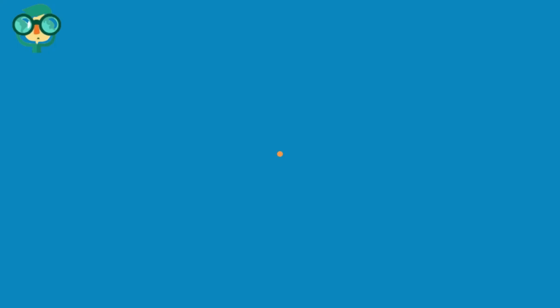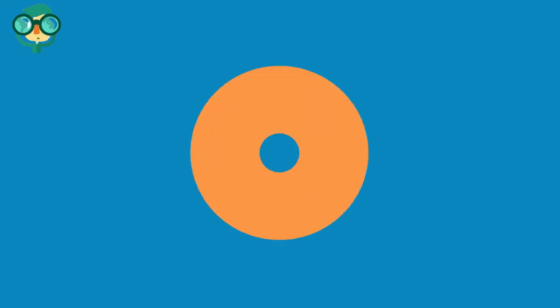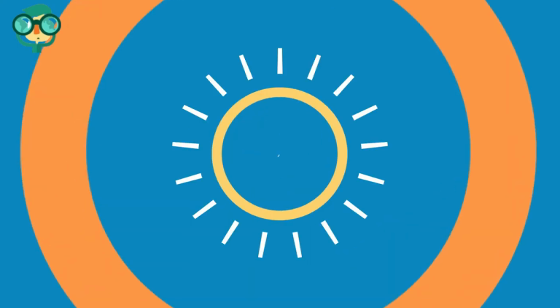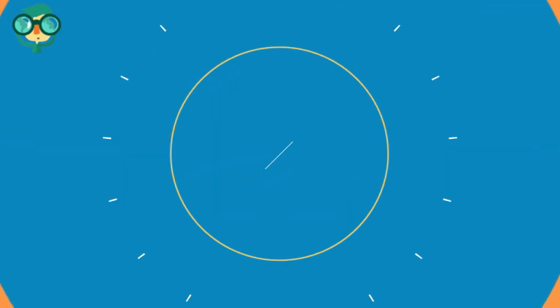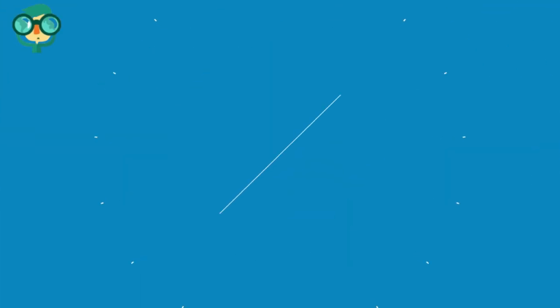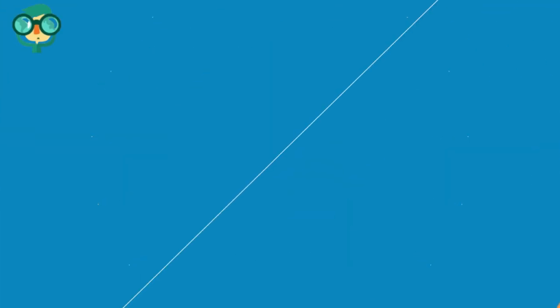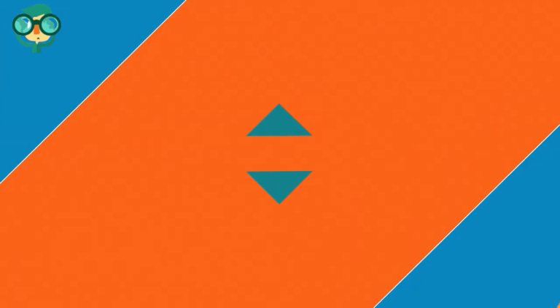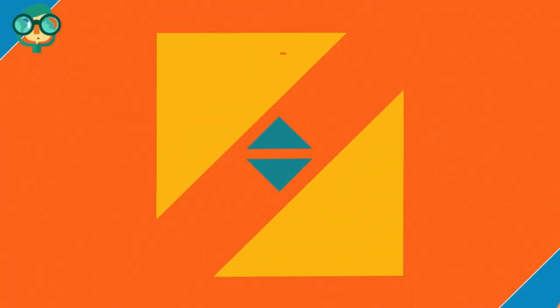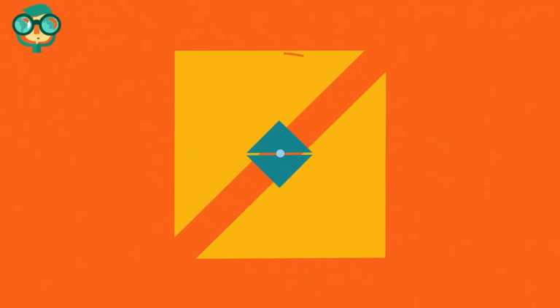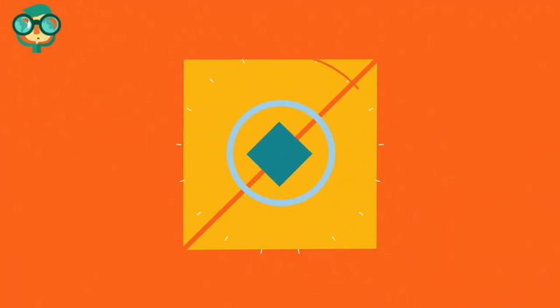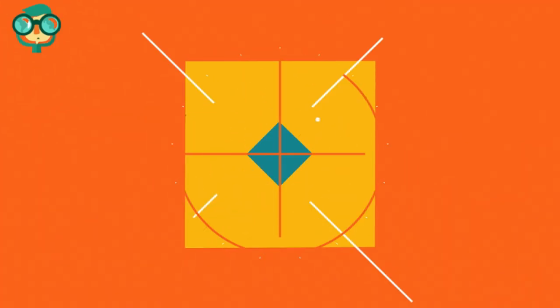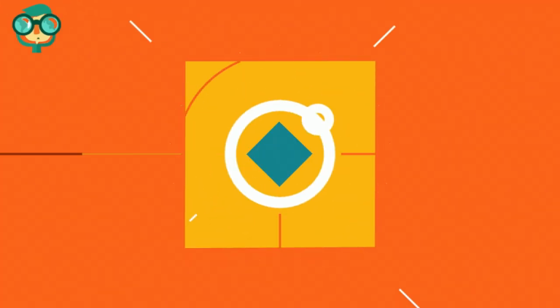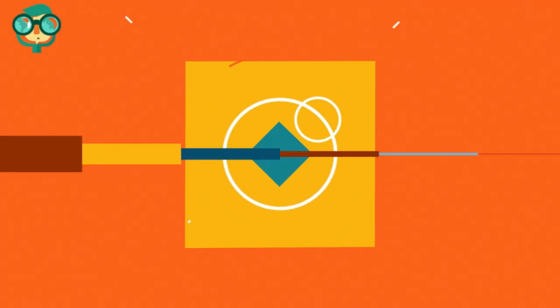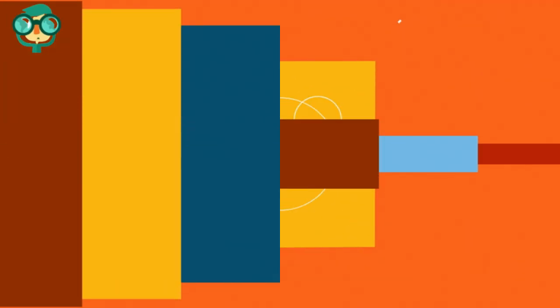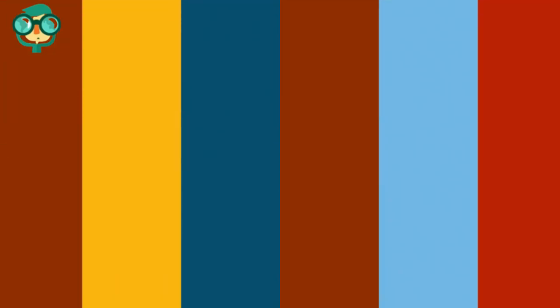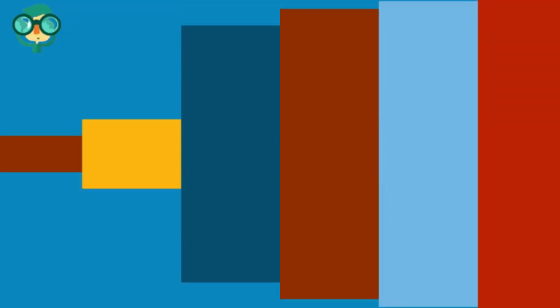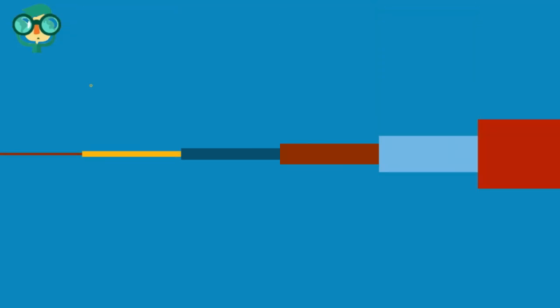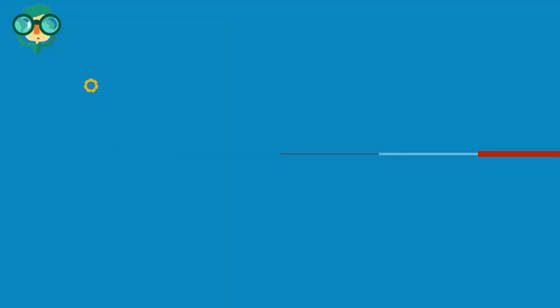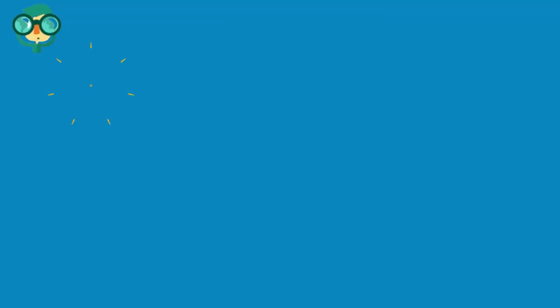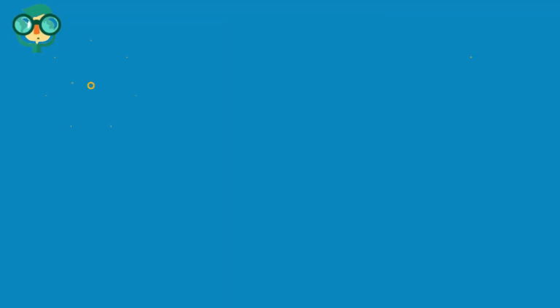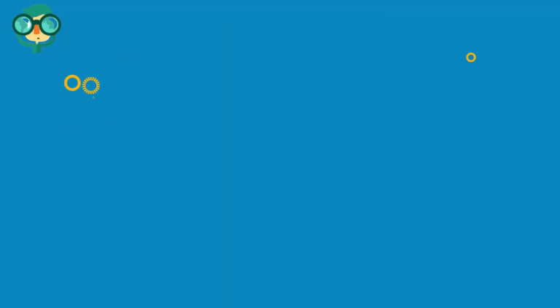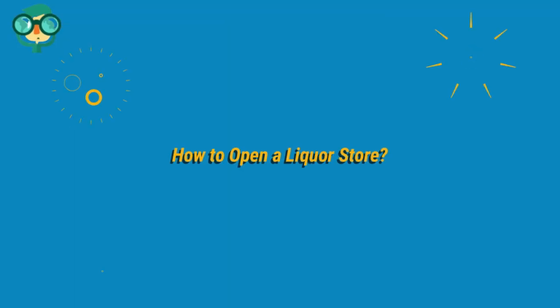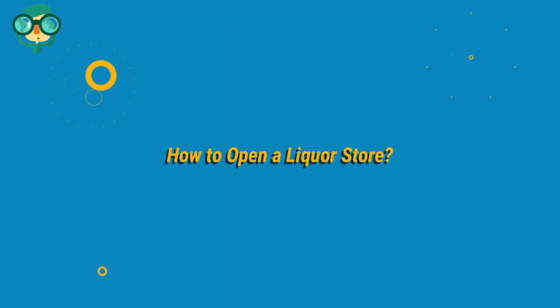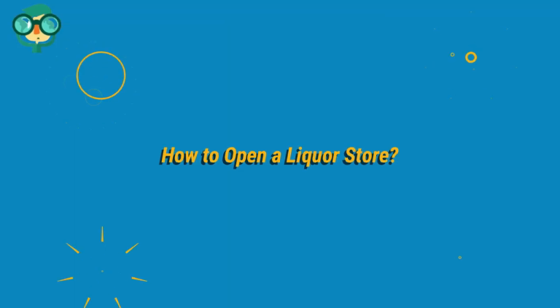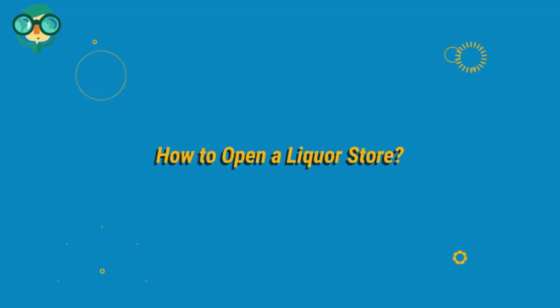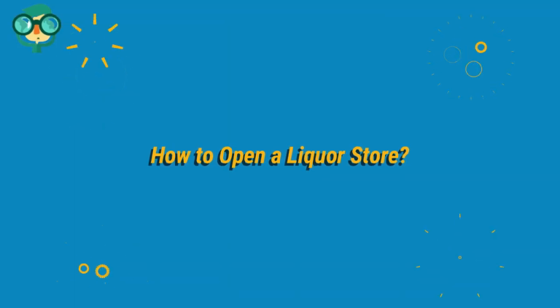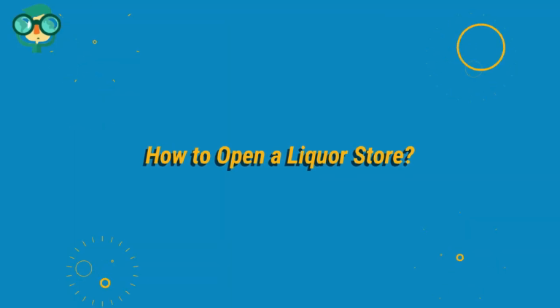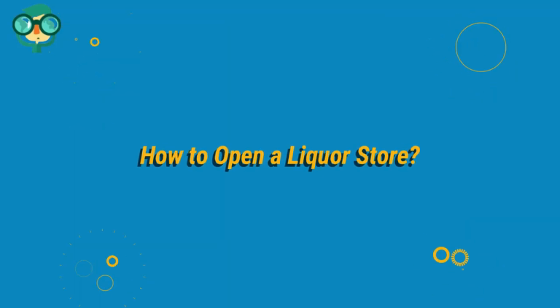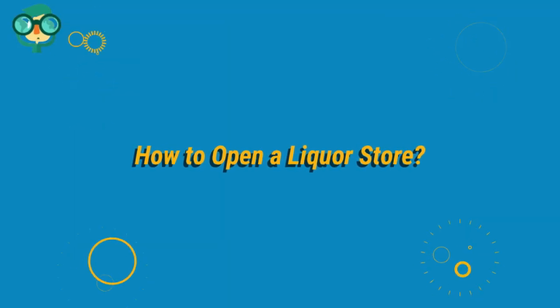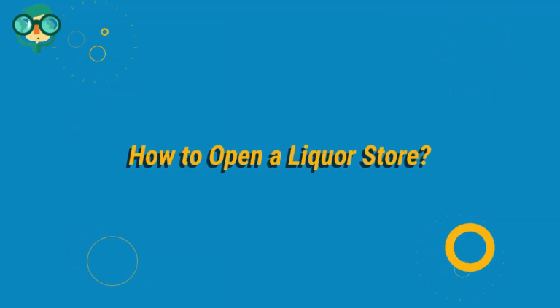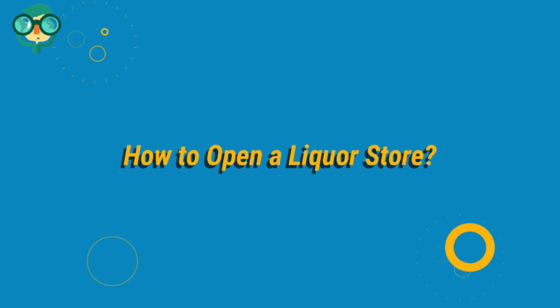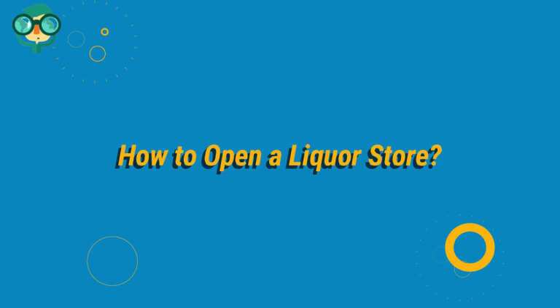Today, we will talk about how to open a liquor store. Let's have a look at the details.